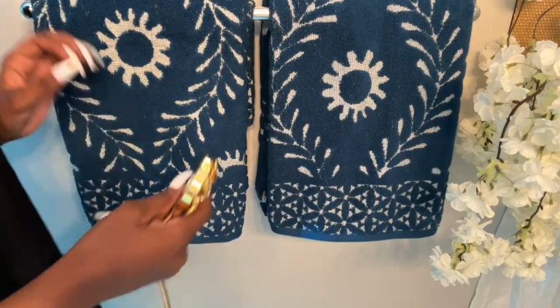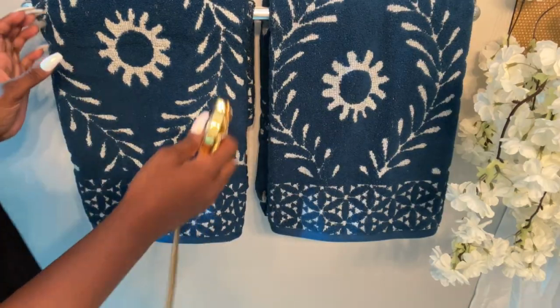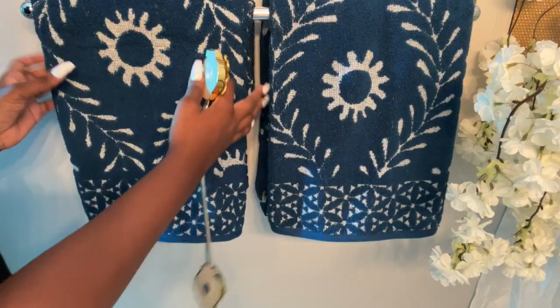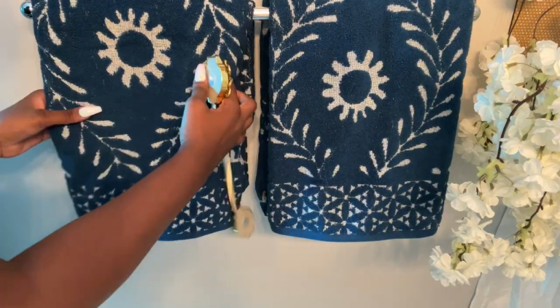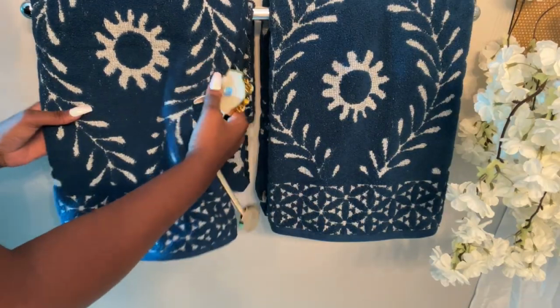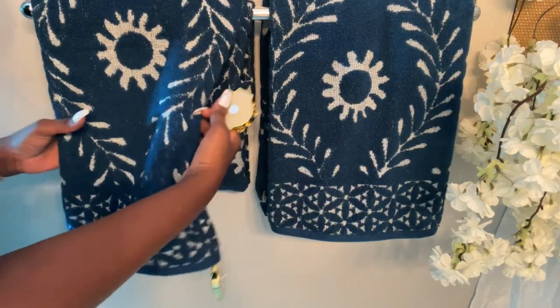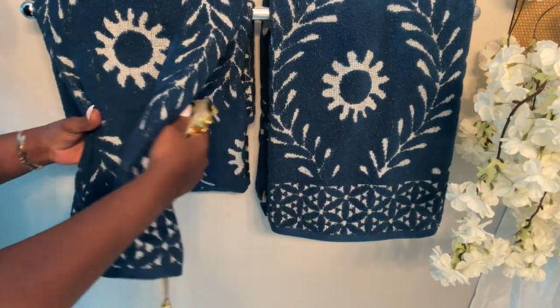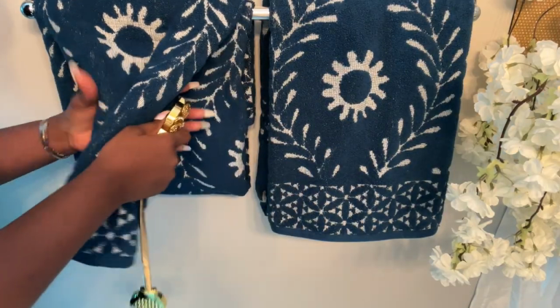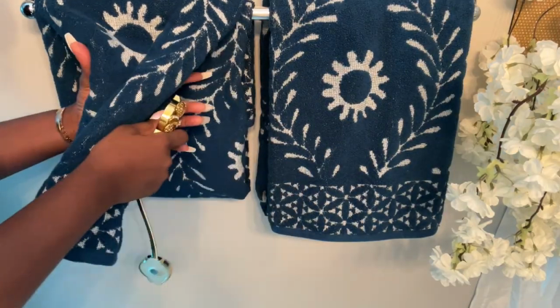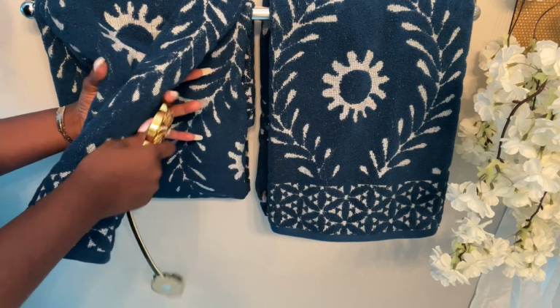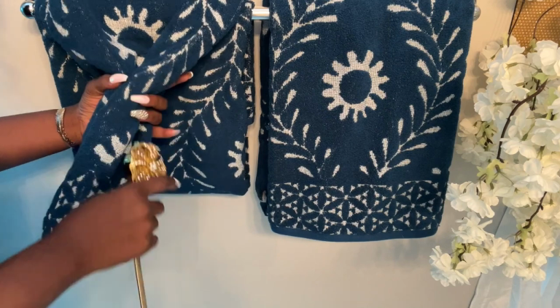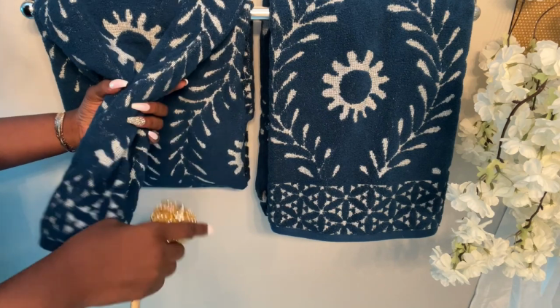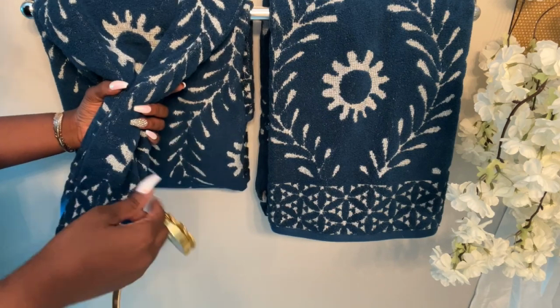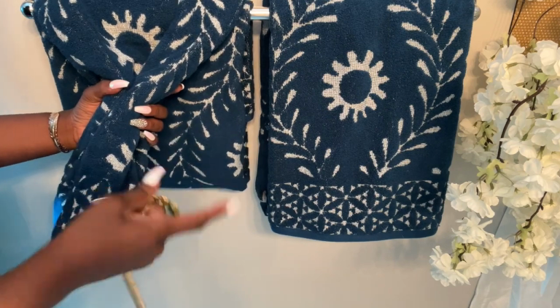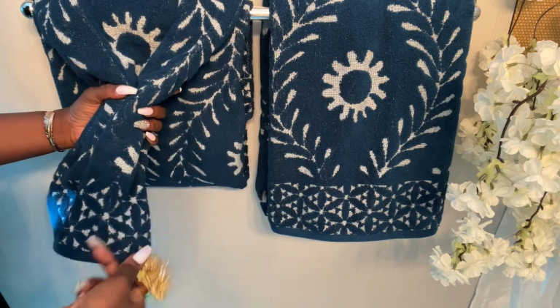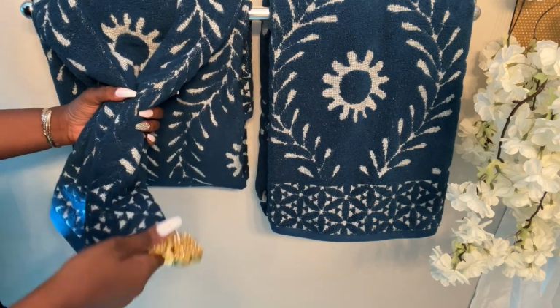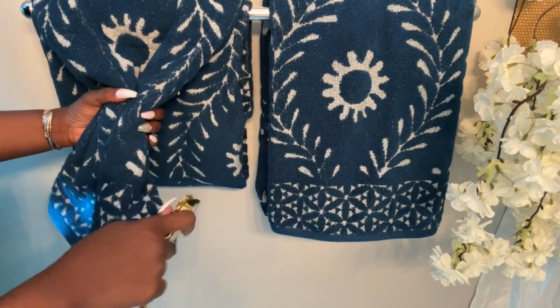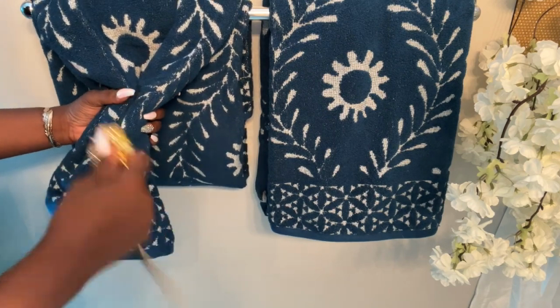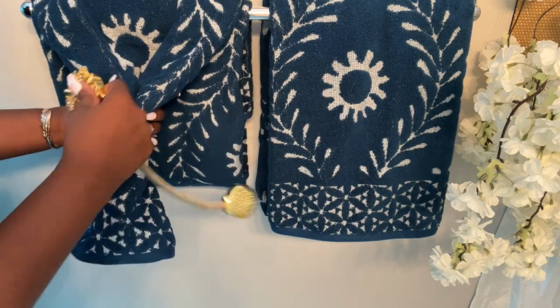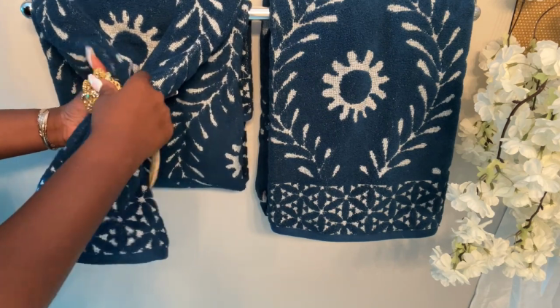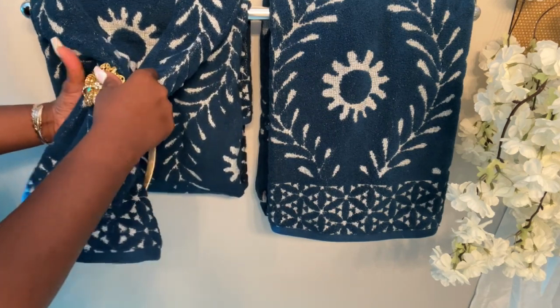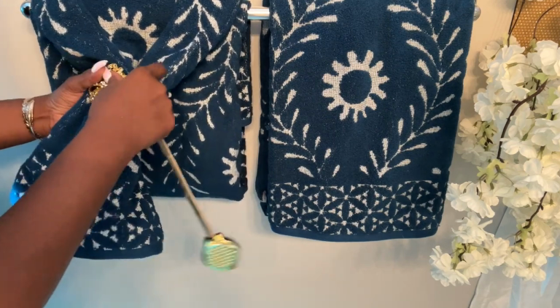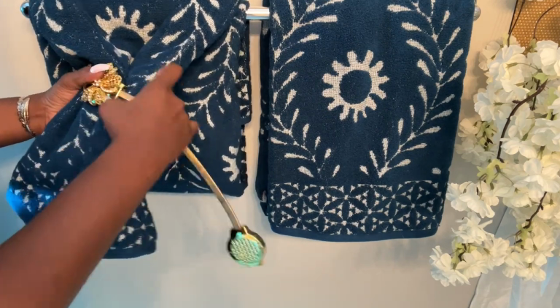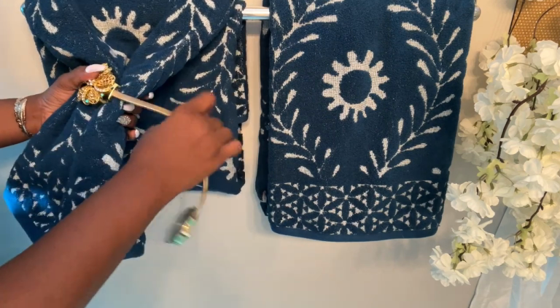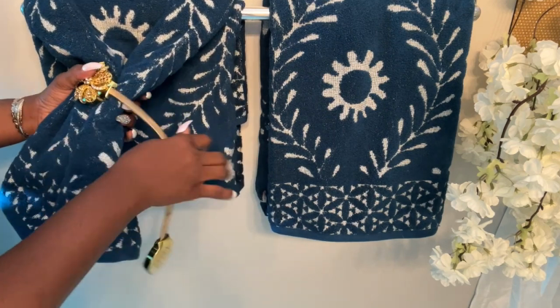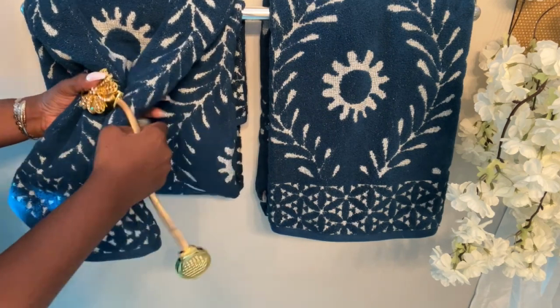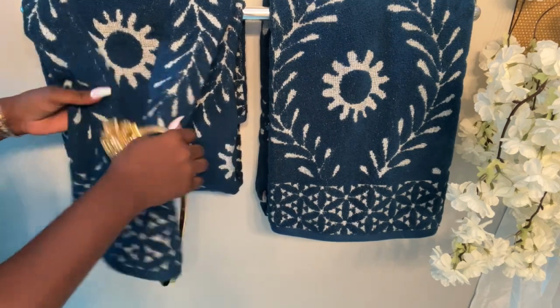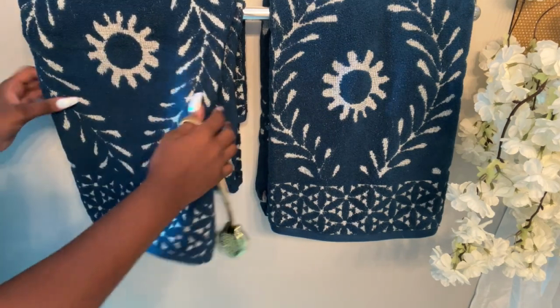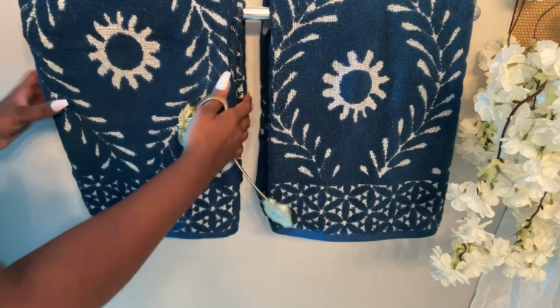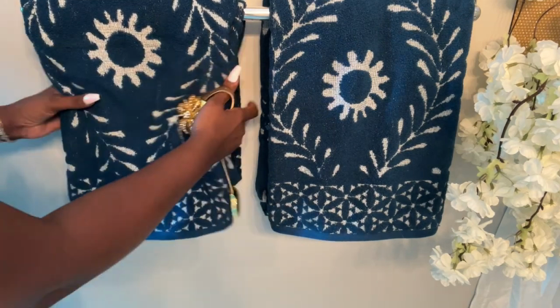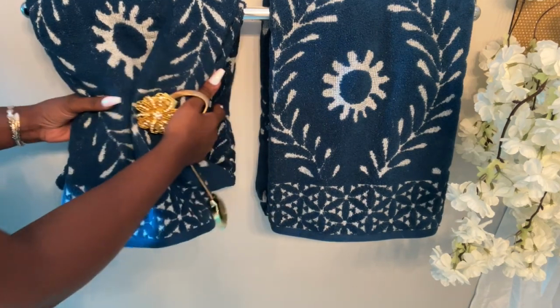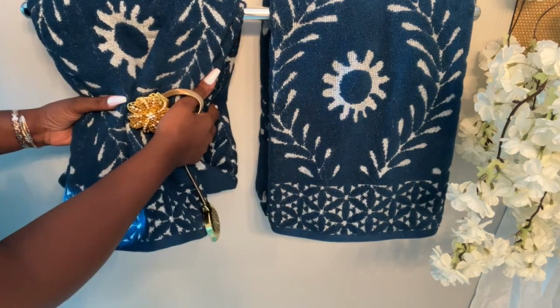To glam it up, I'm going to be using these curtain tie bags from Amazon. I love them because they are super good.